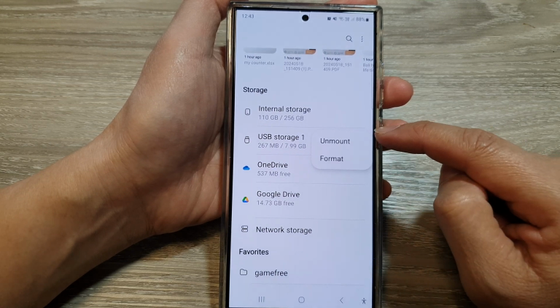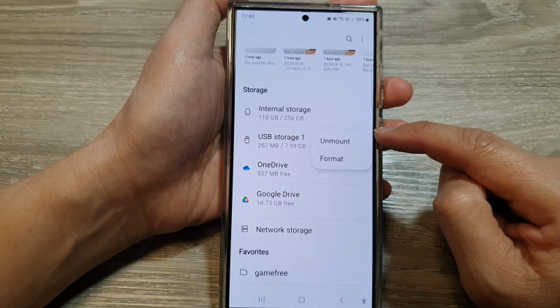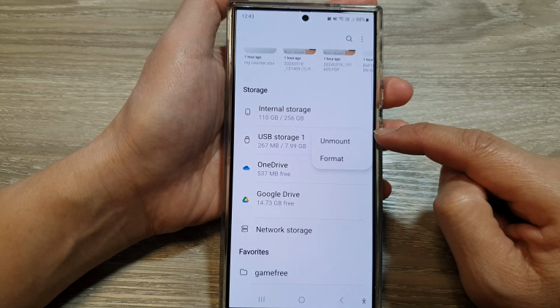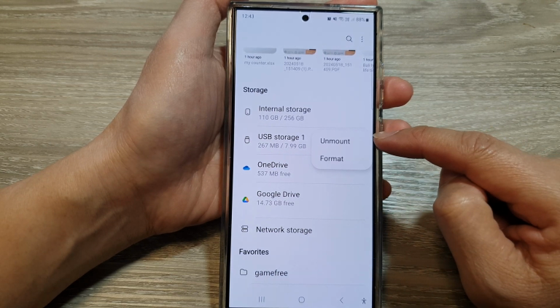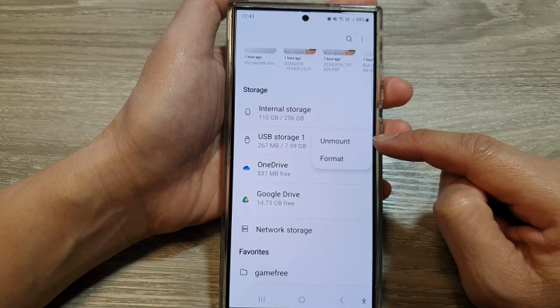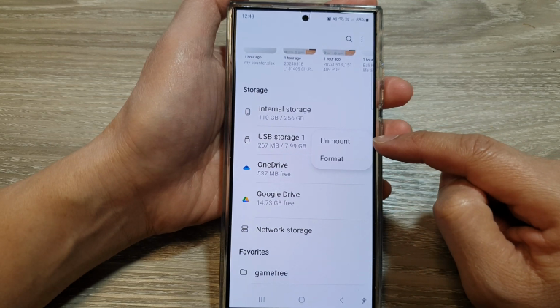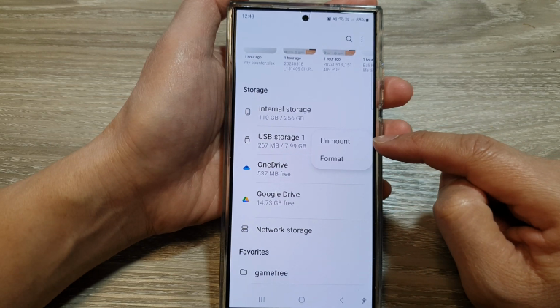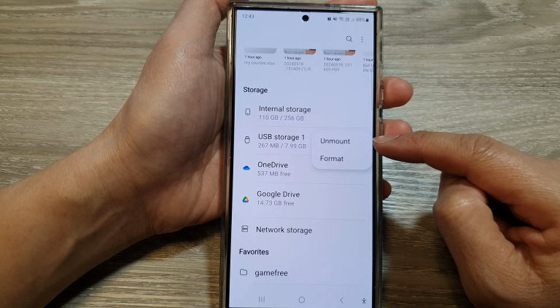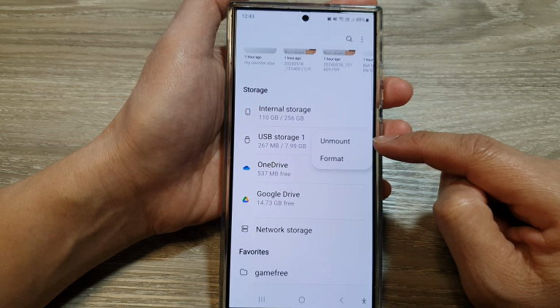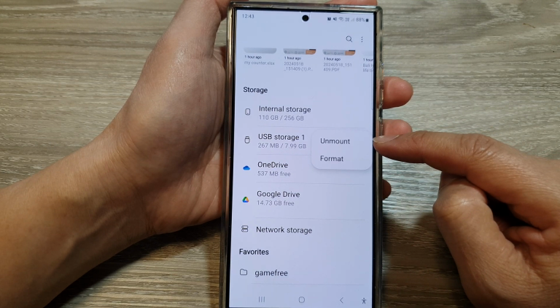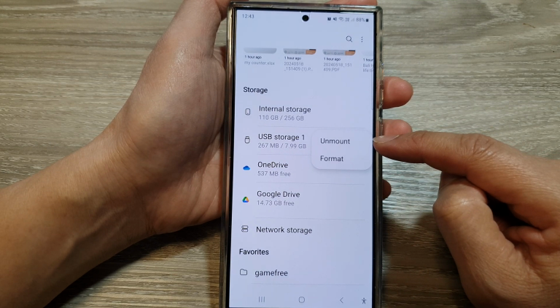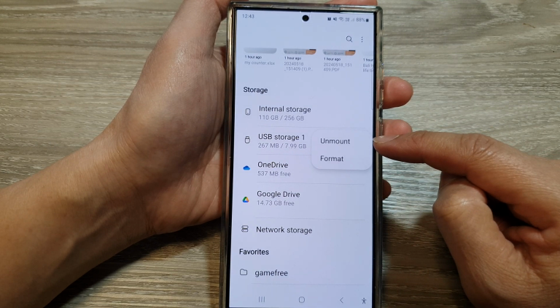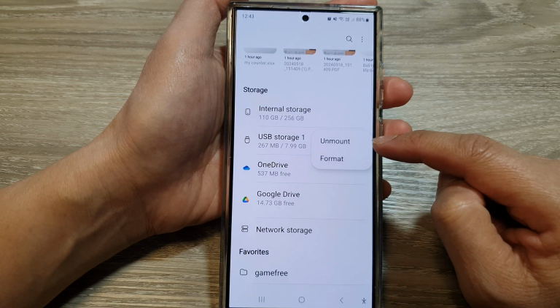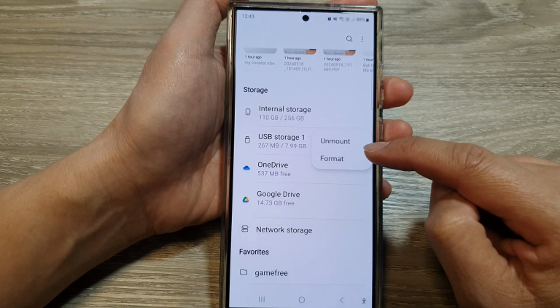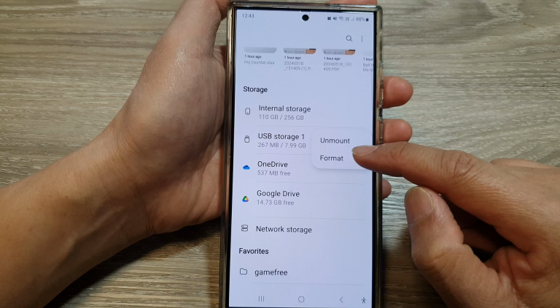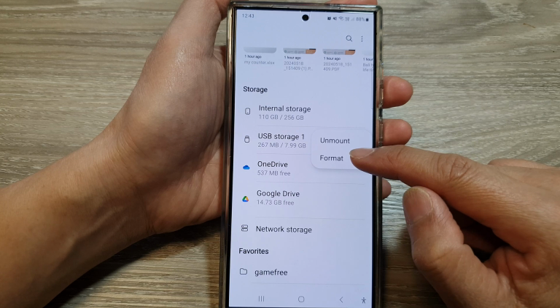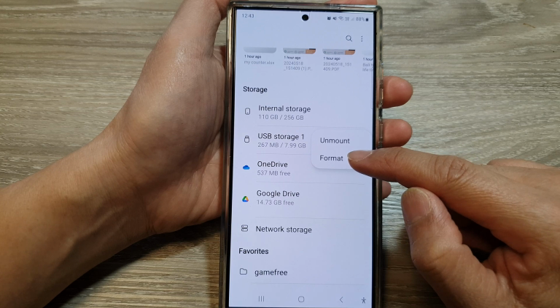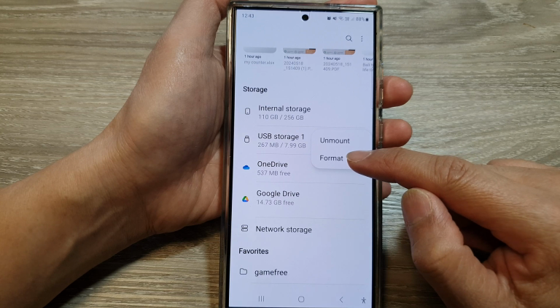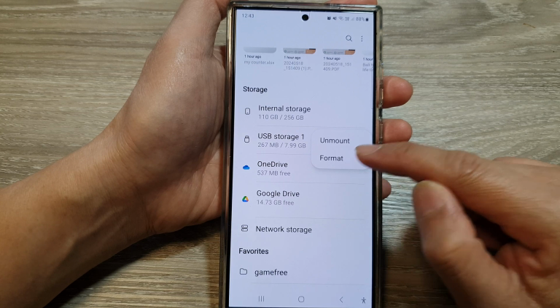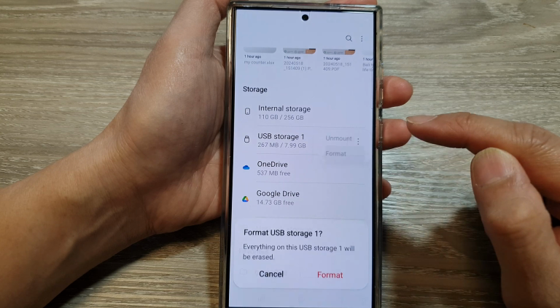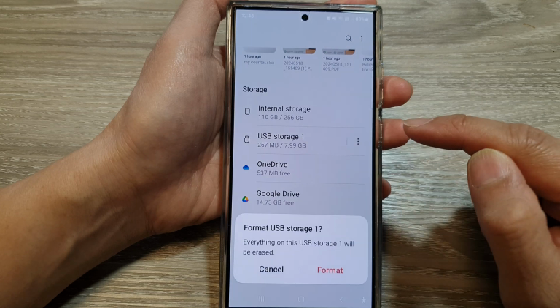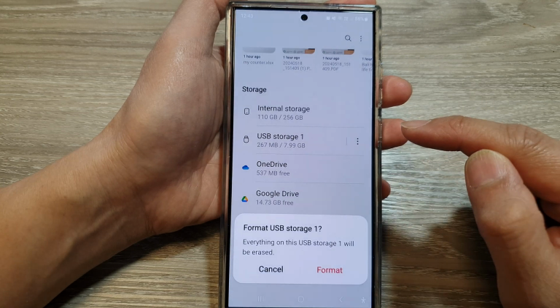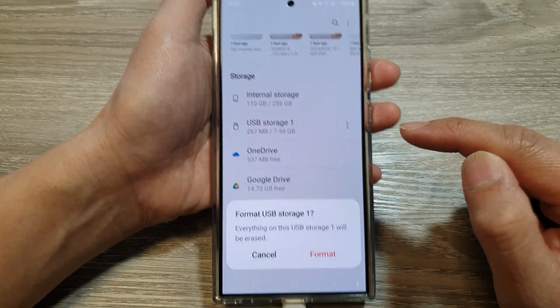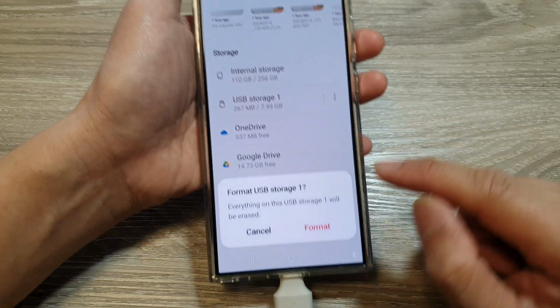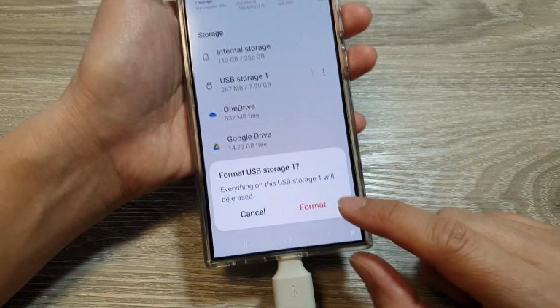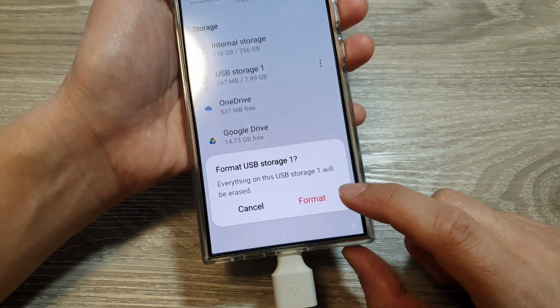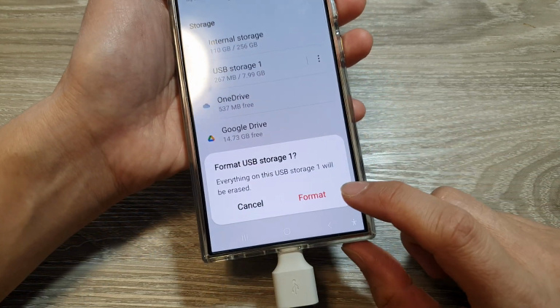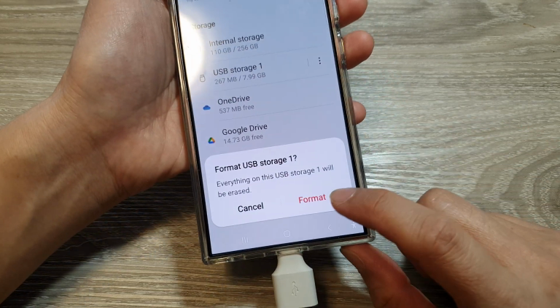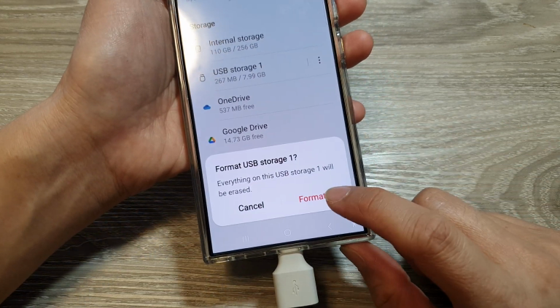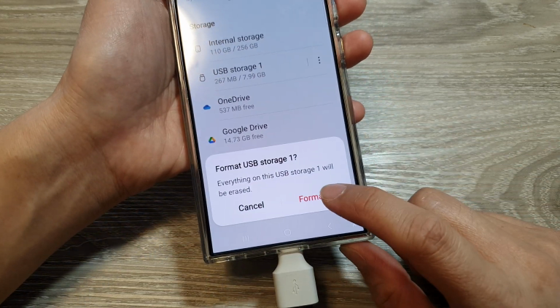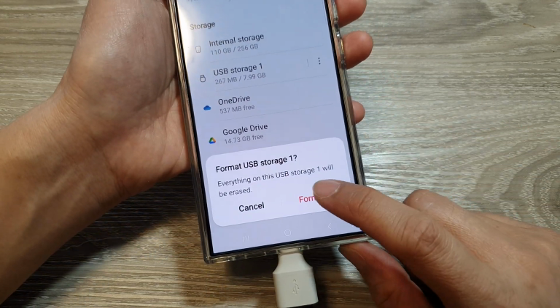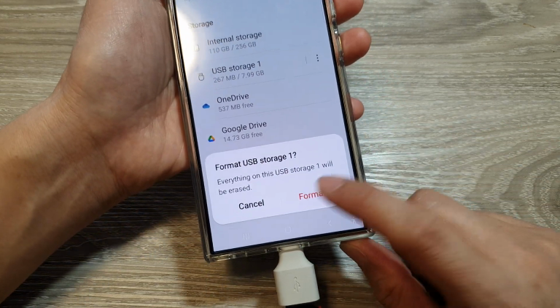From the pop-up menu, tap on format. And then tap on format again to confirm.